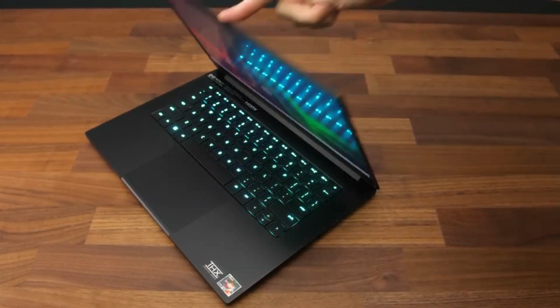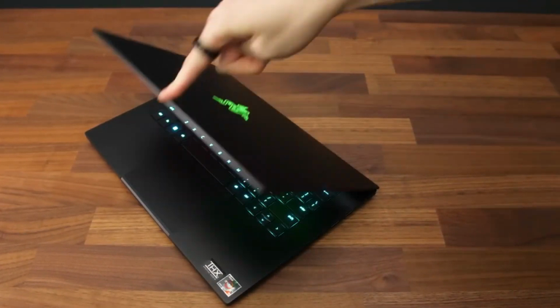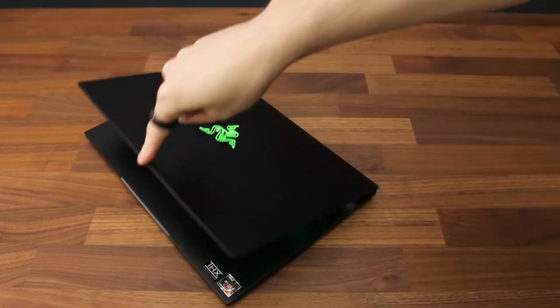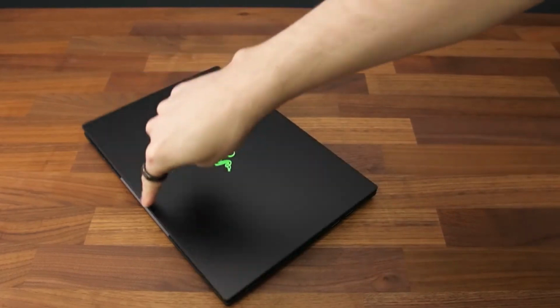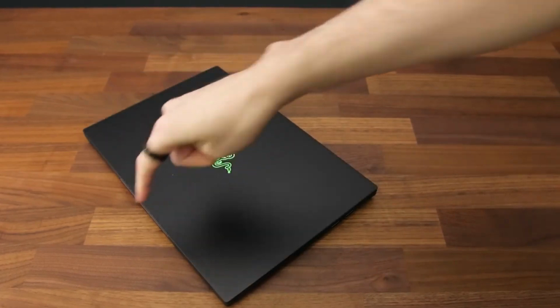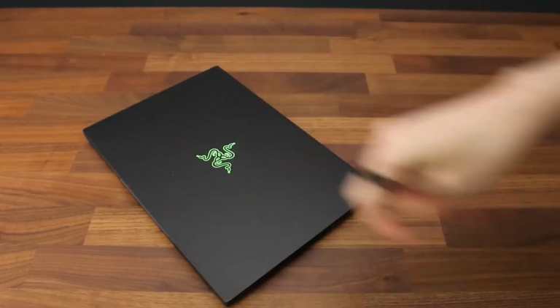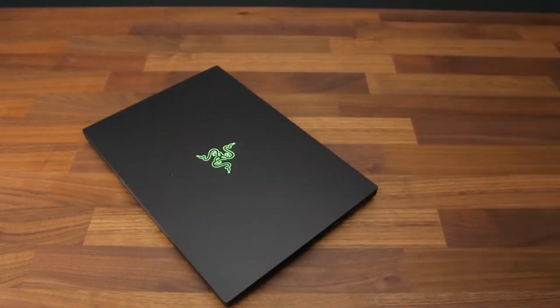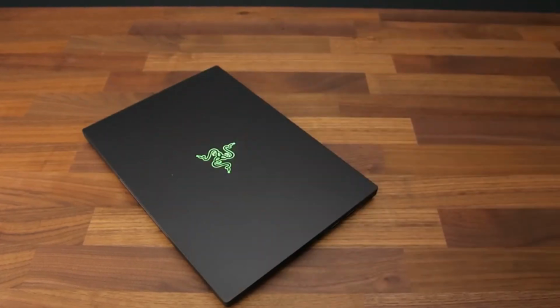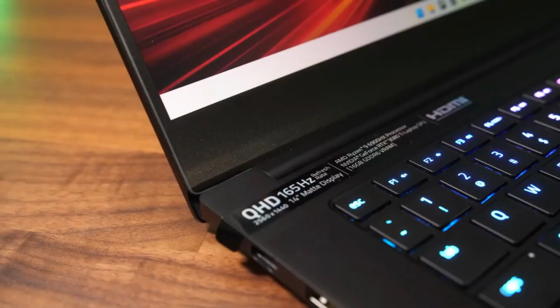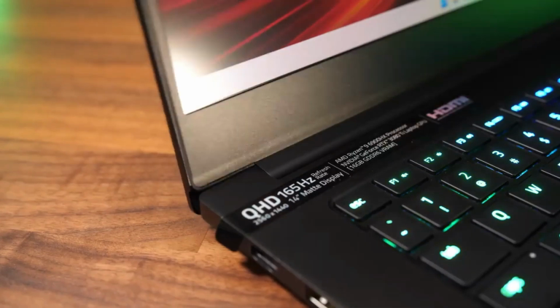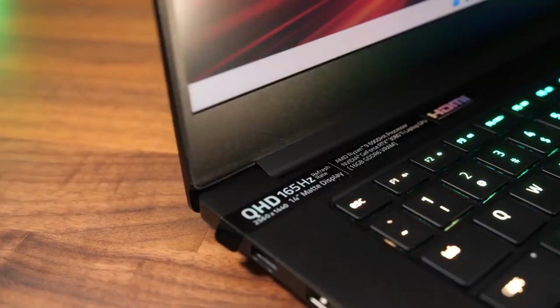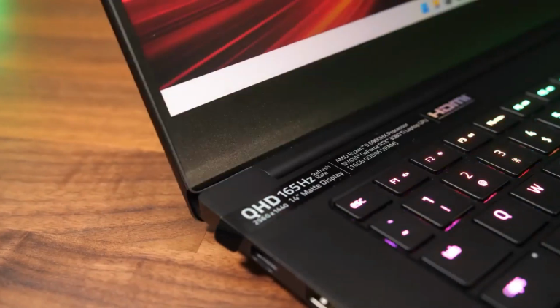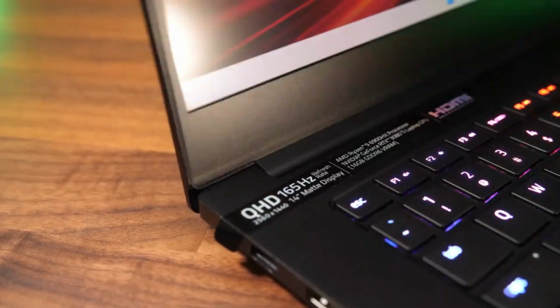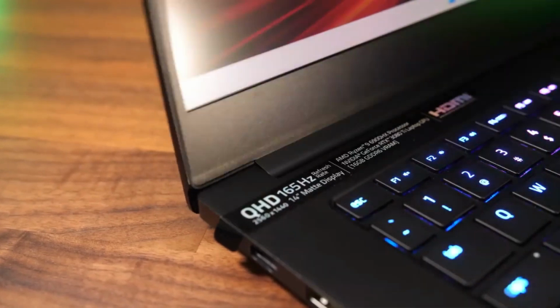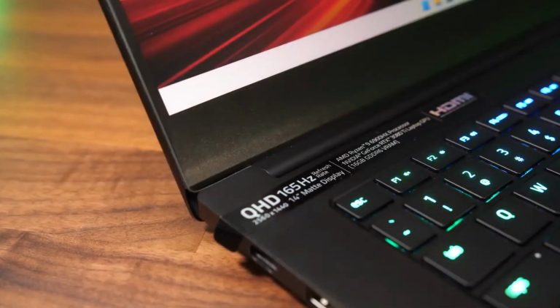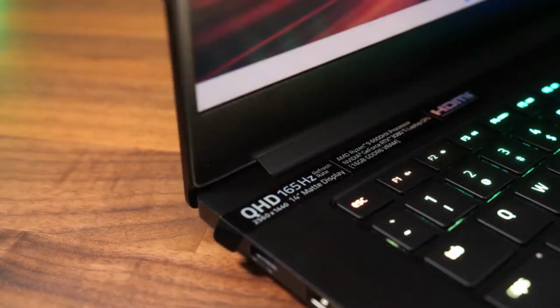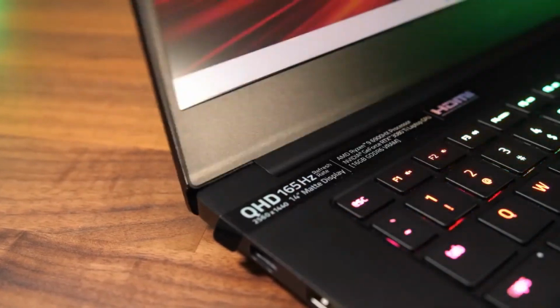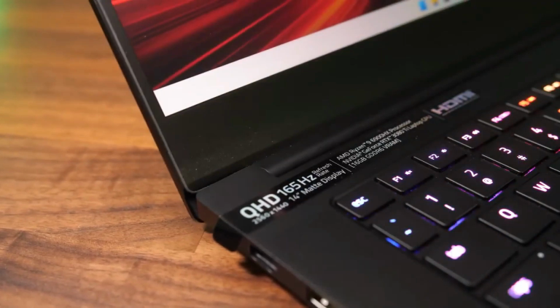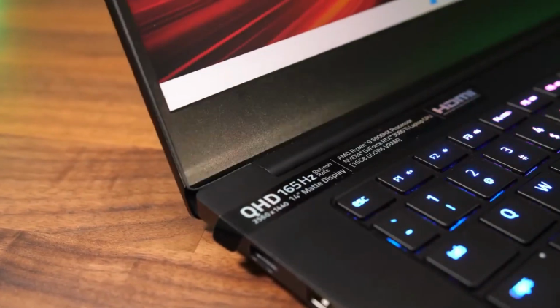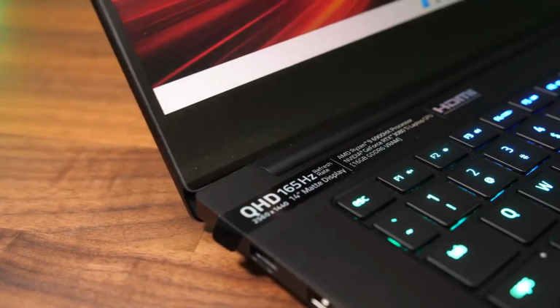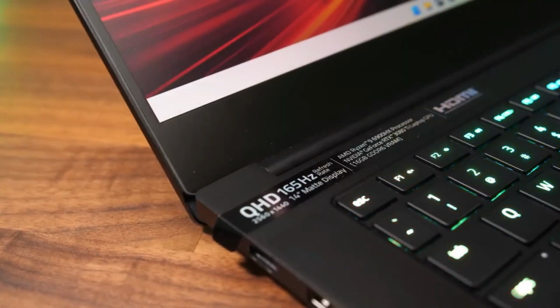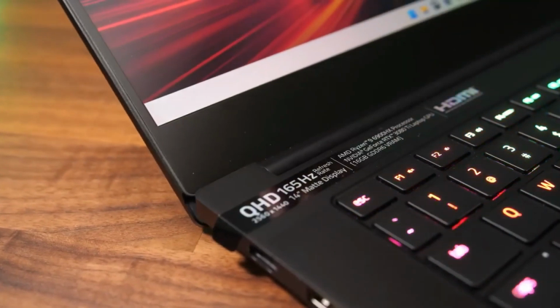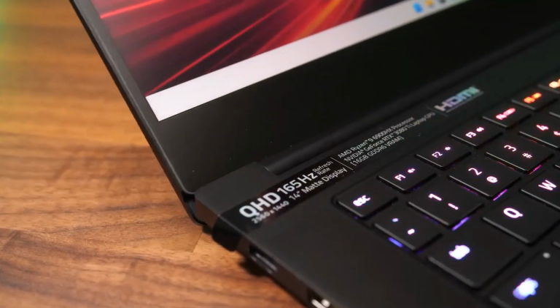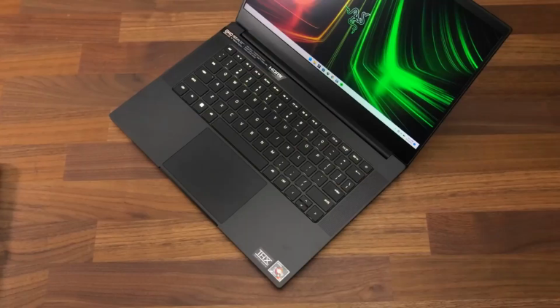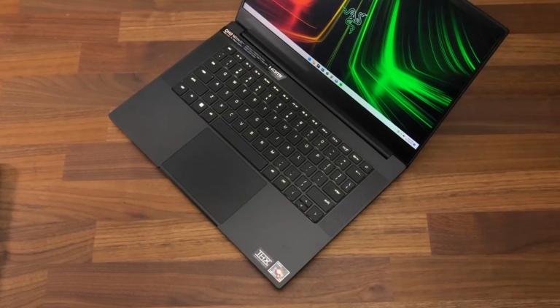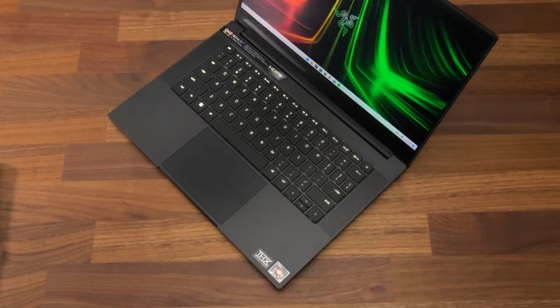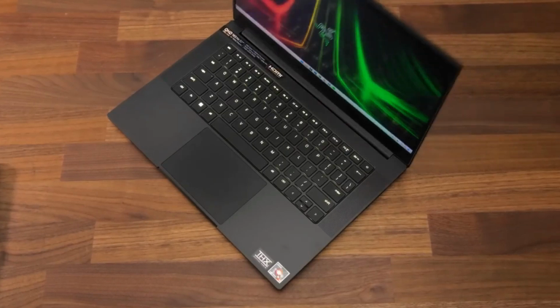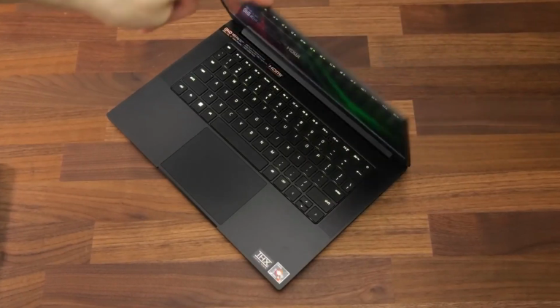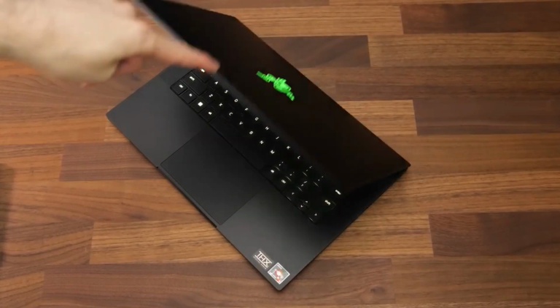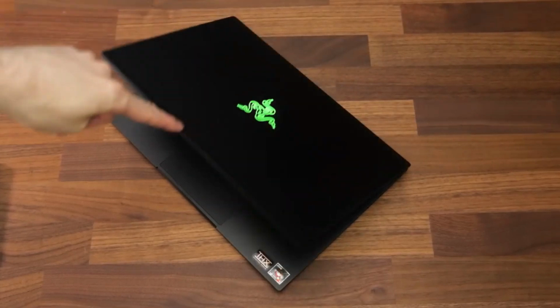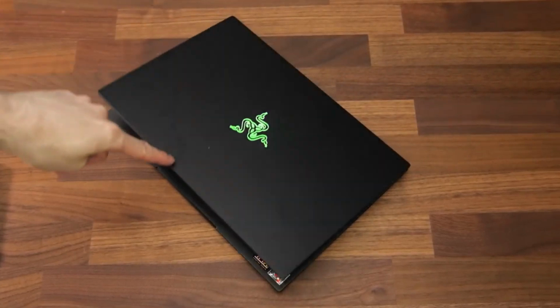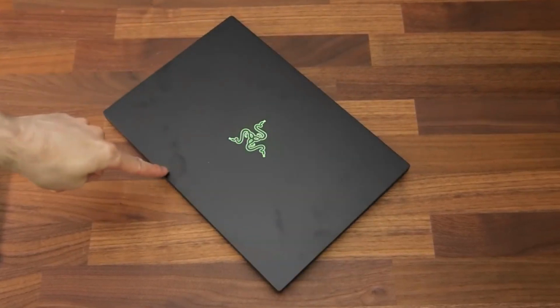The keyboard gets a little hot under load, but thankfully the fans remain relatively quiet and aren't distracting.